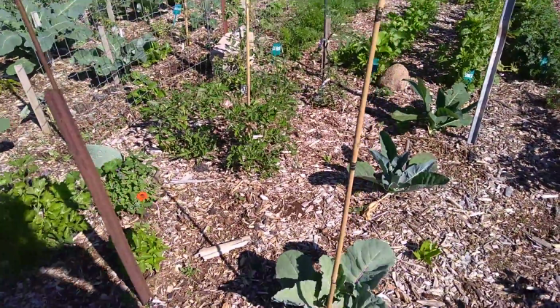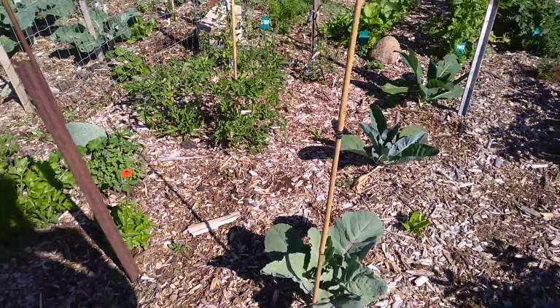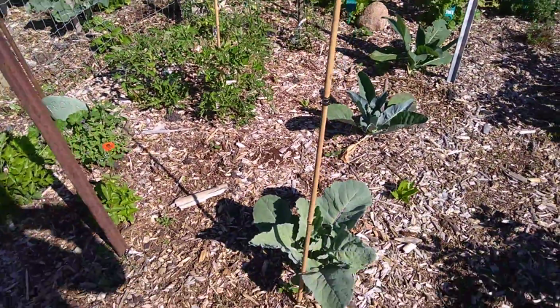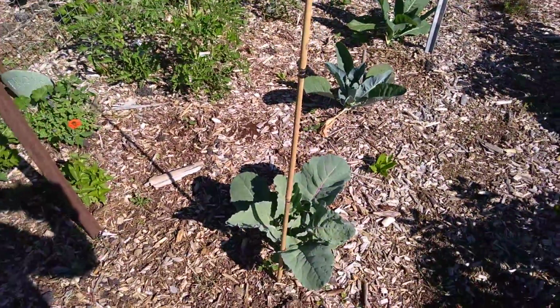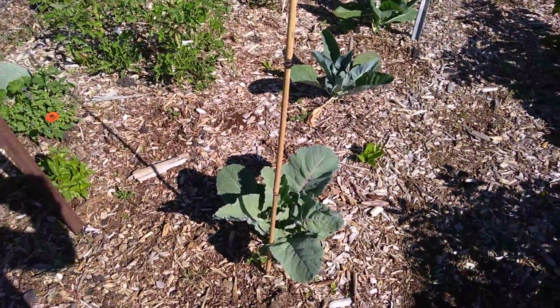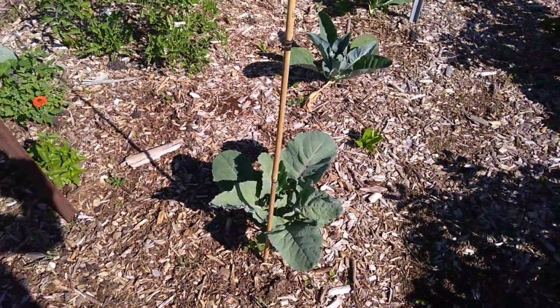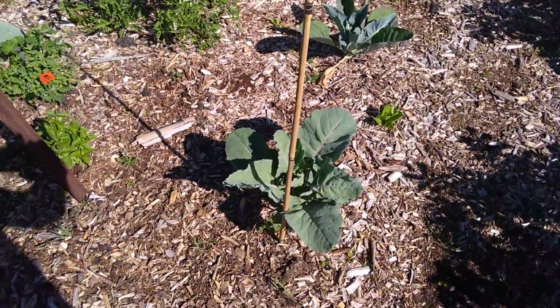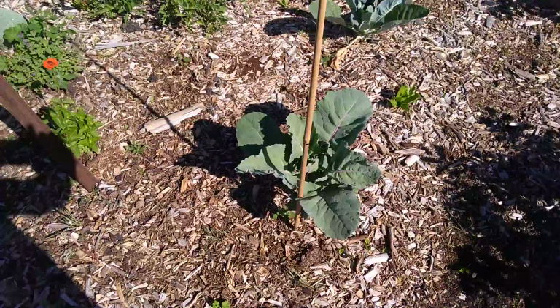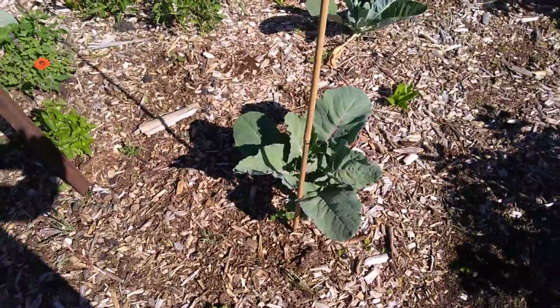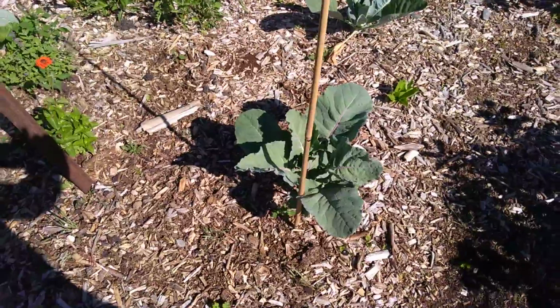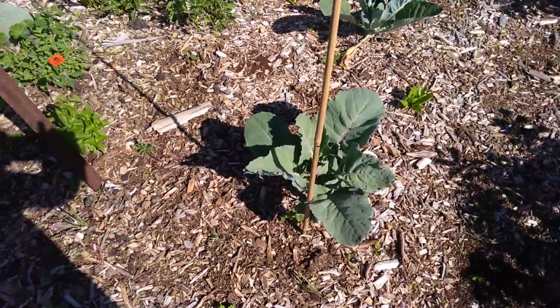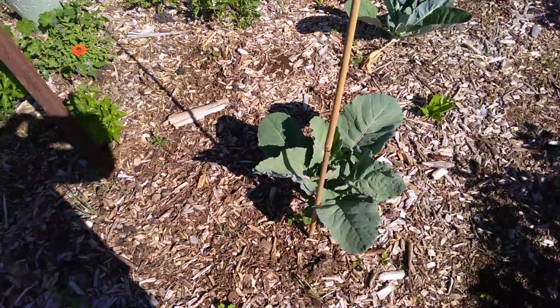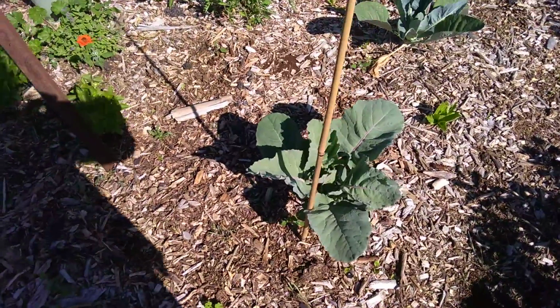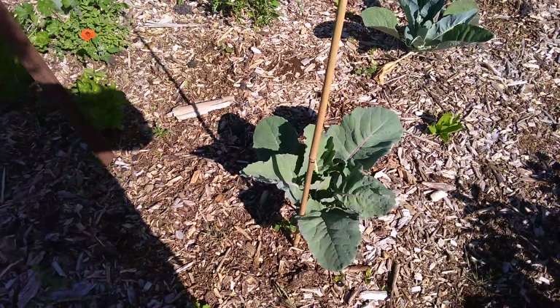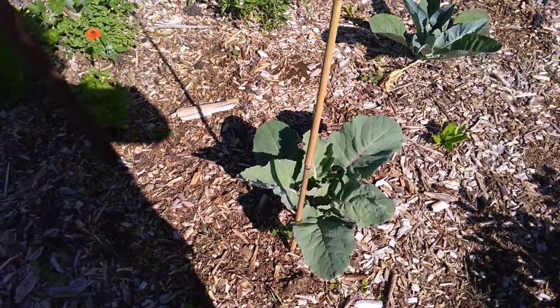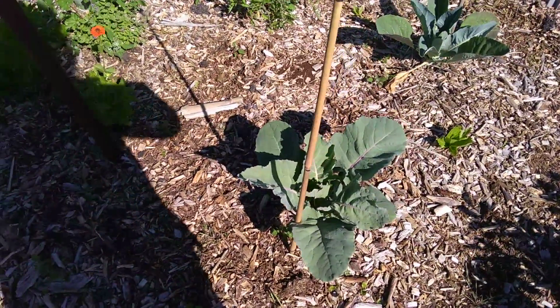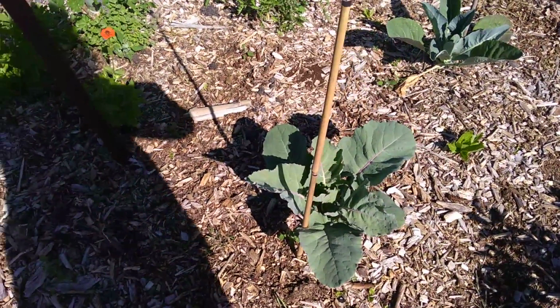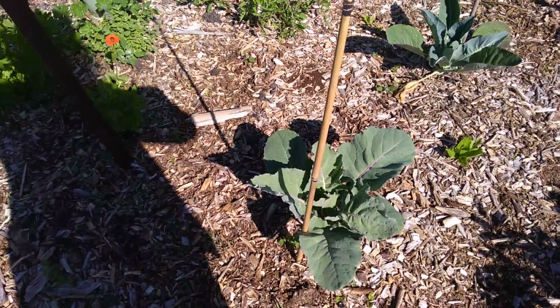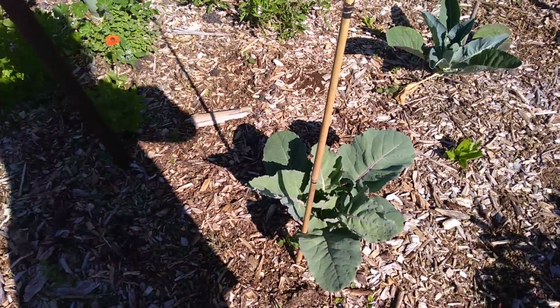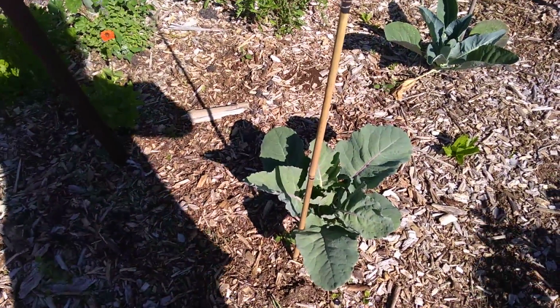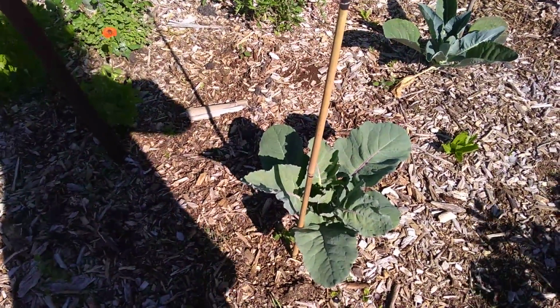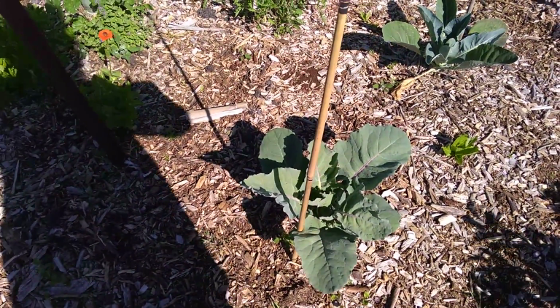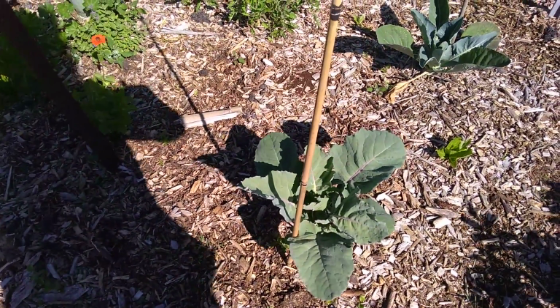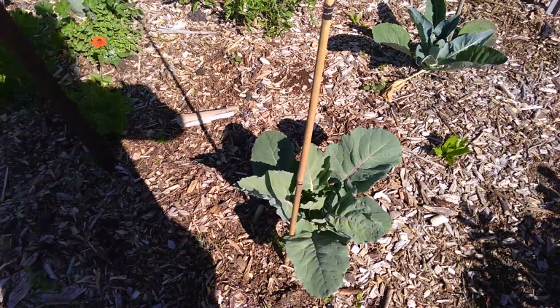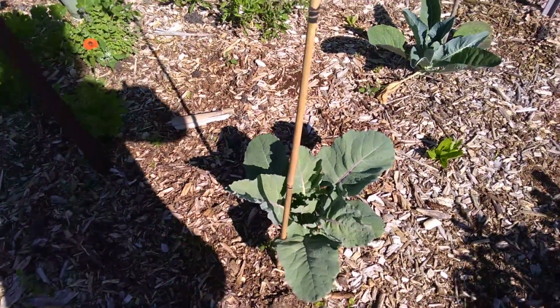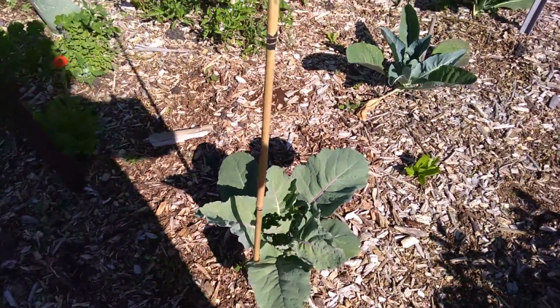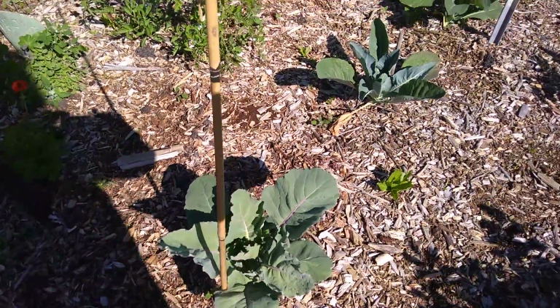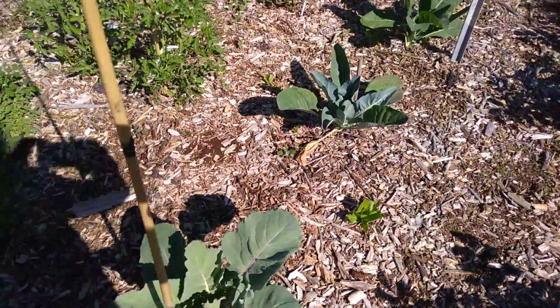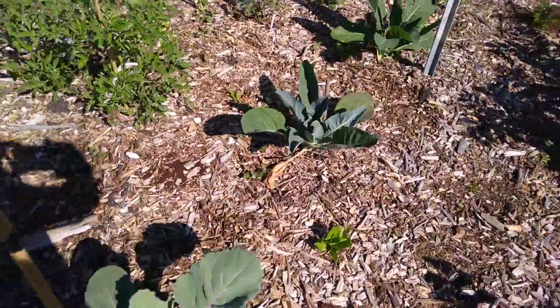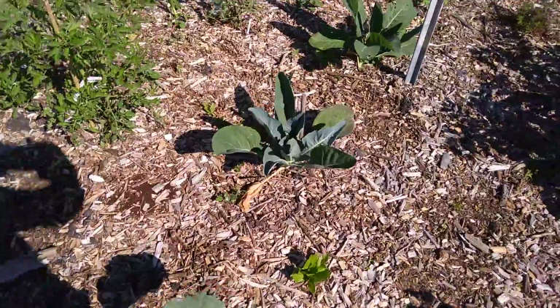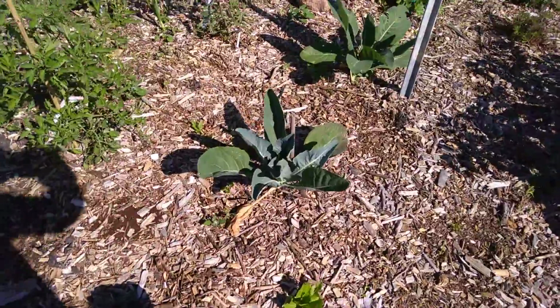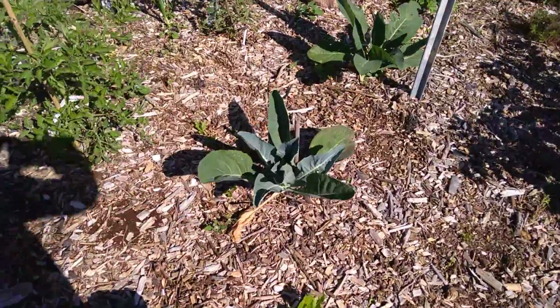I have some — I think that's cauliflower. No, that's broccoli. This is cauliflower.